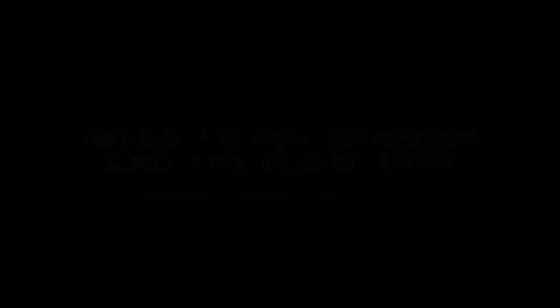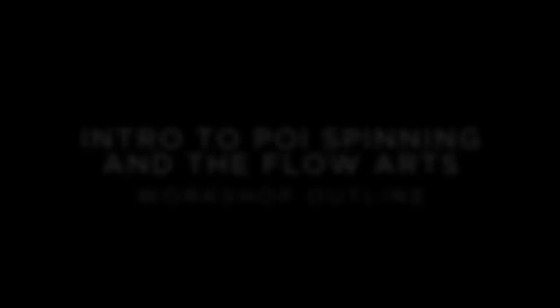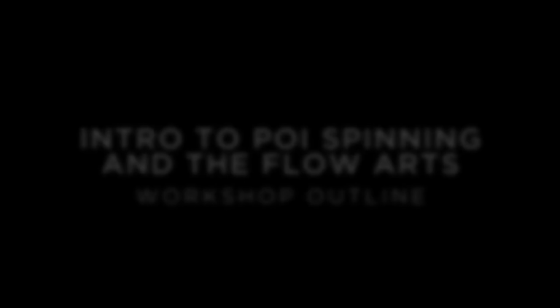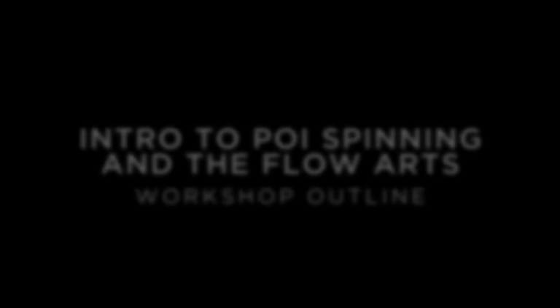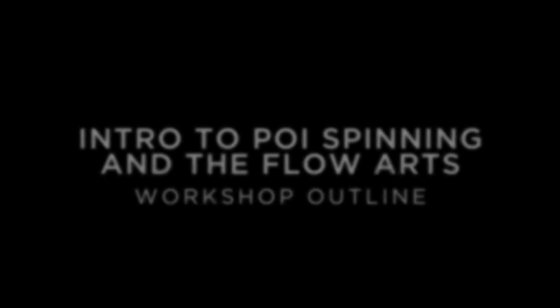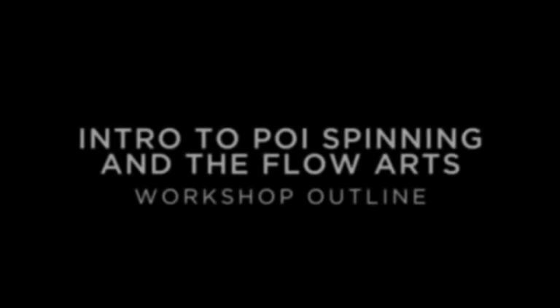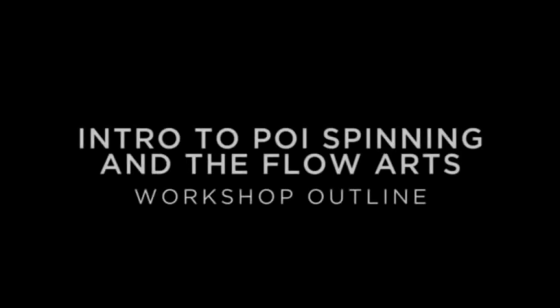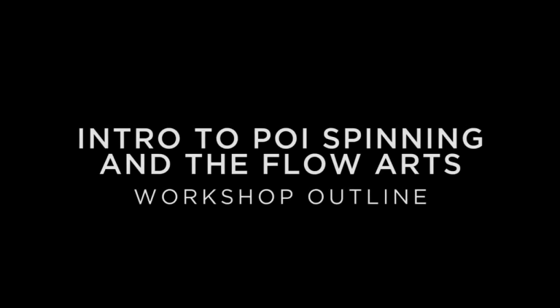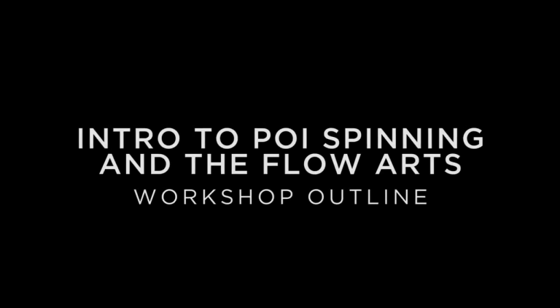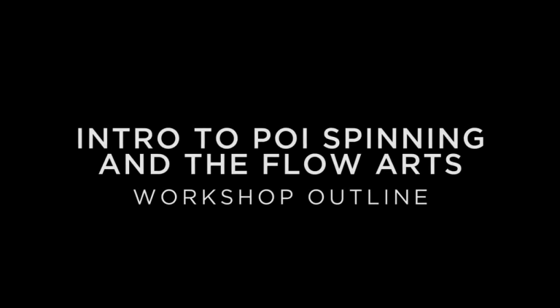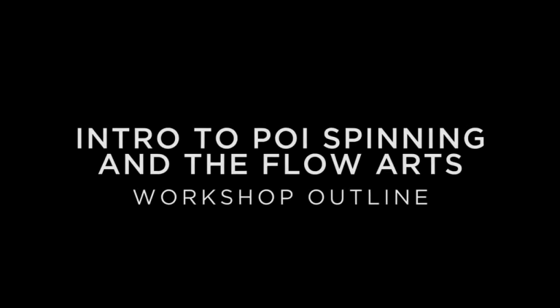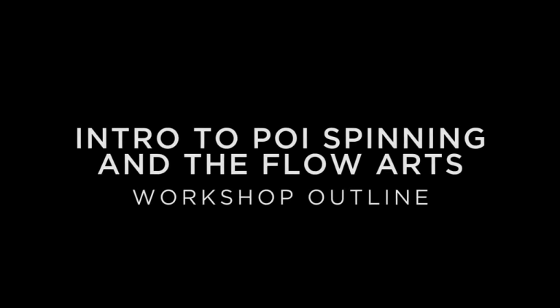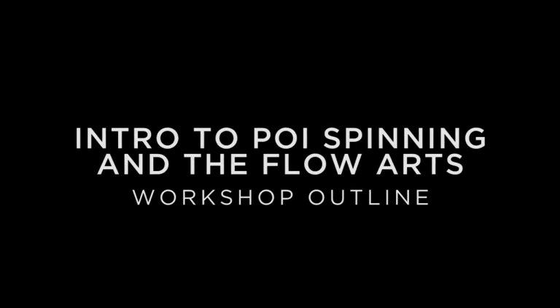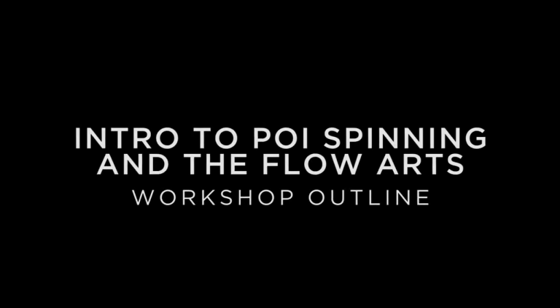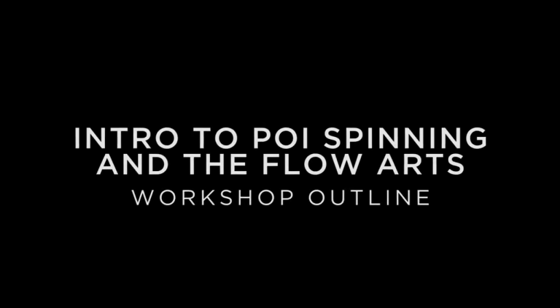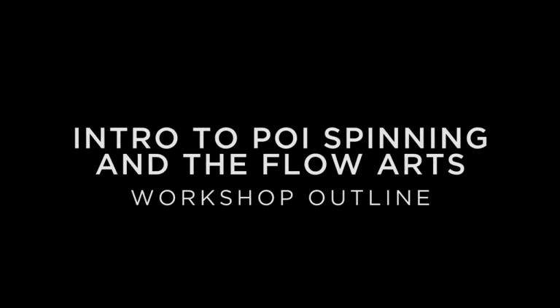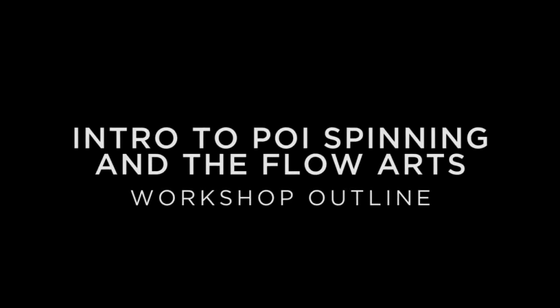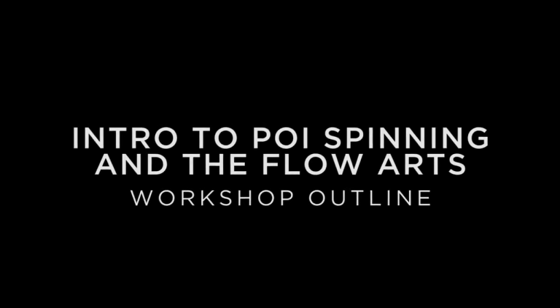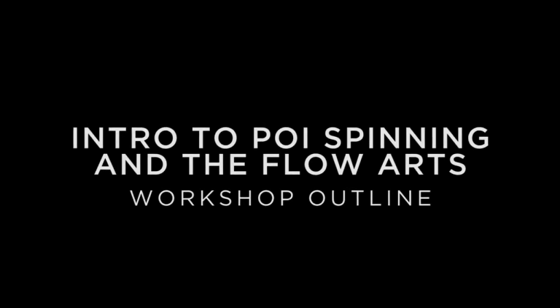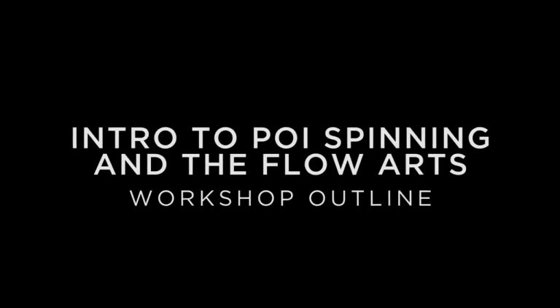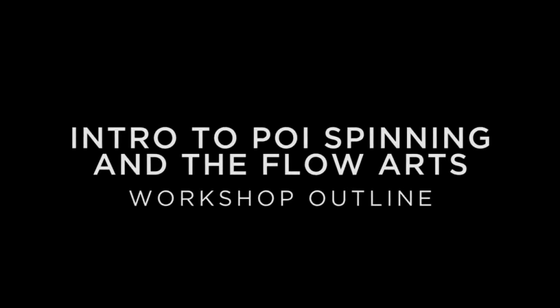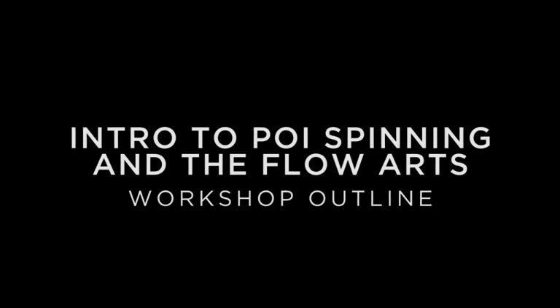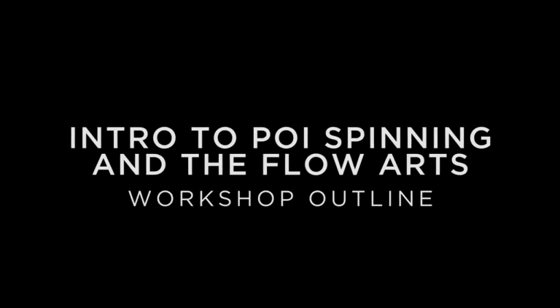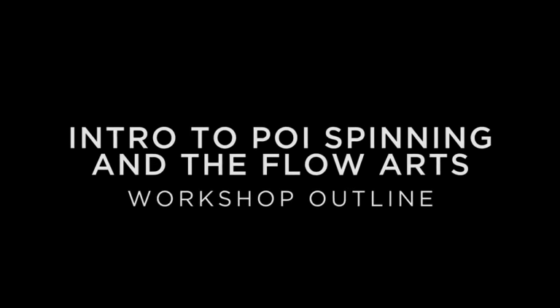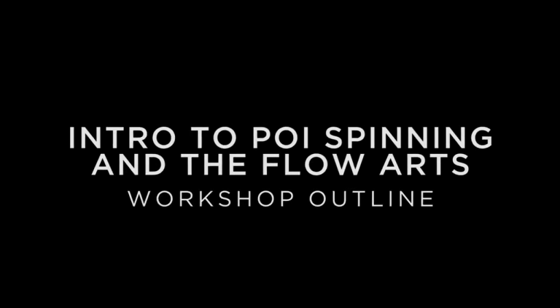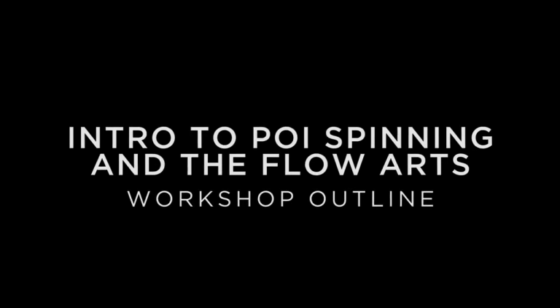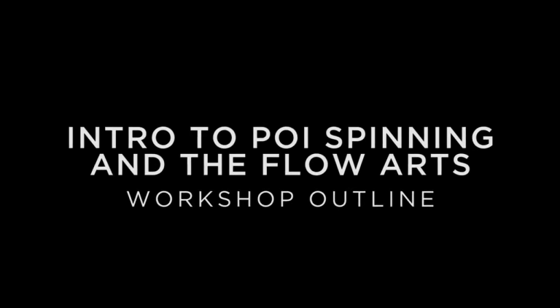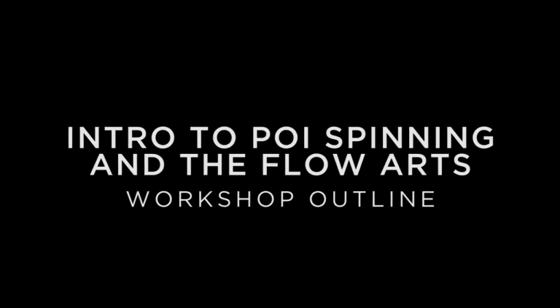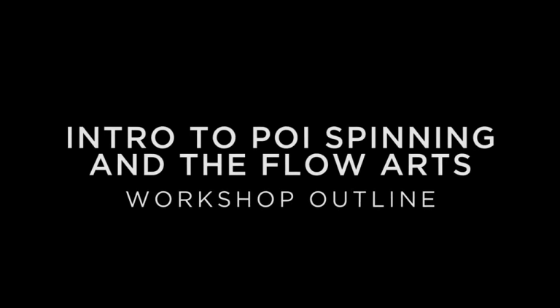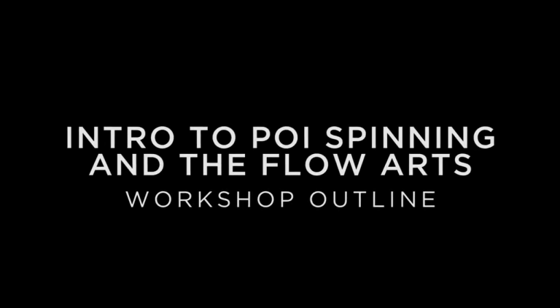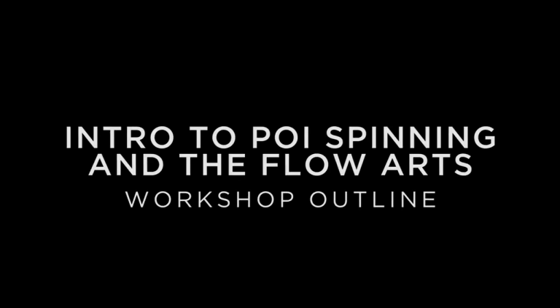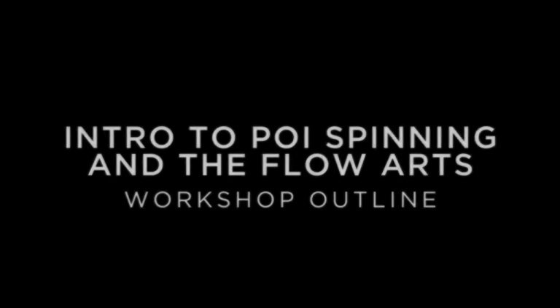Hi, I'm Daniel Johnson, and this is the wireframe for my workshop, Intro to Poi Spinning and the Flow Arts.